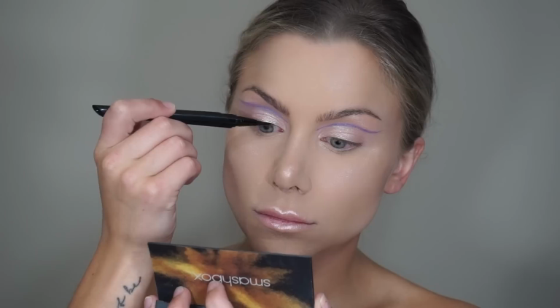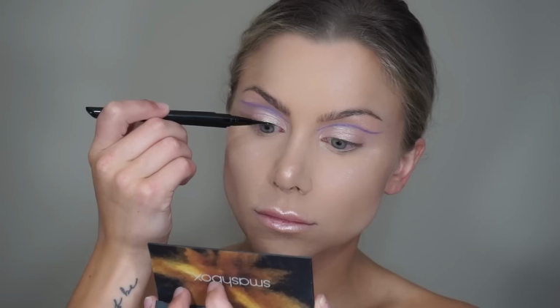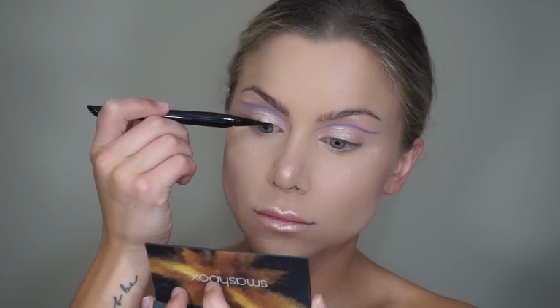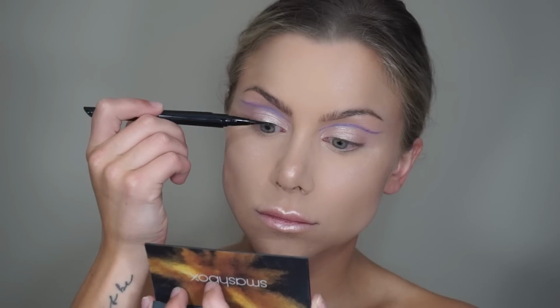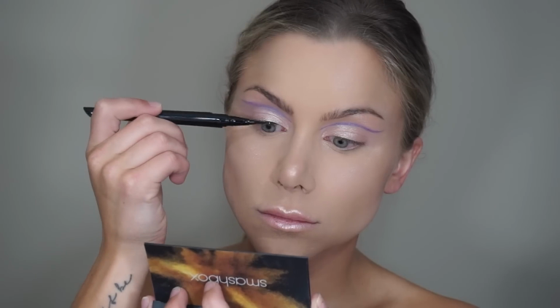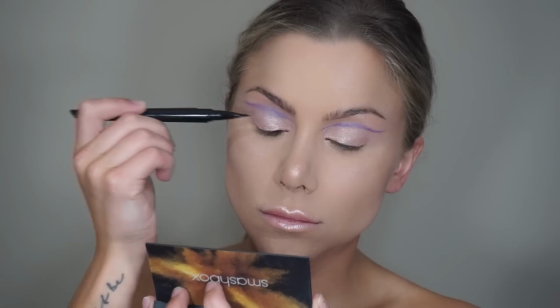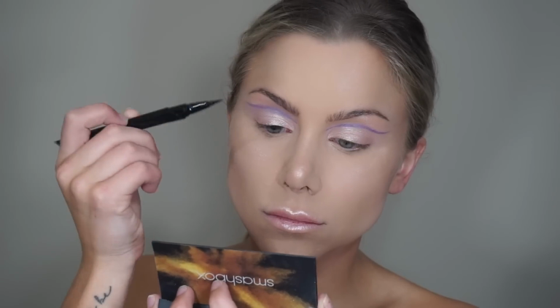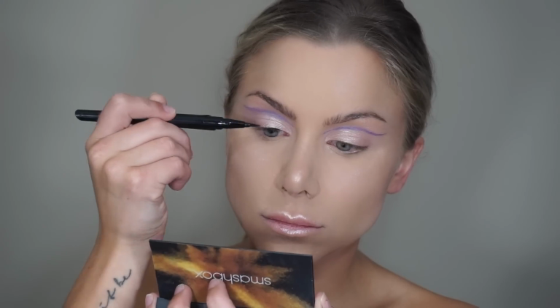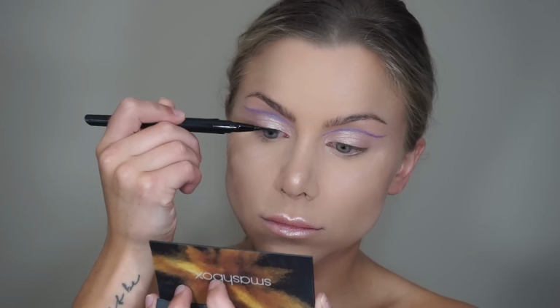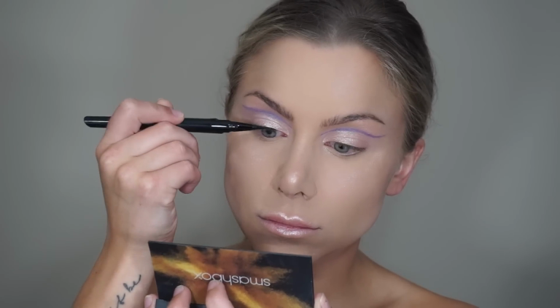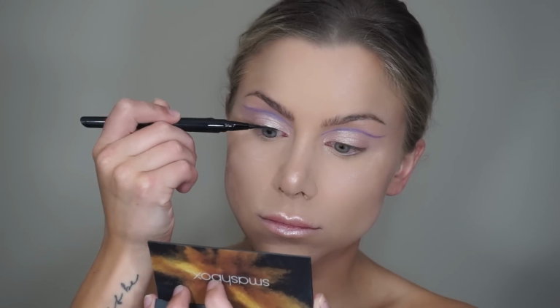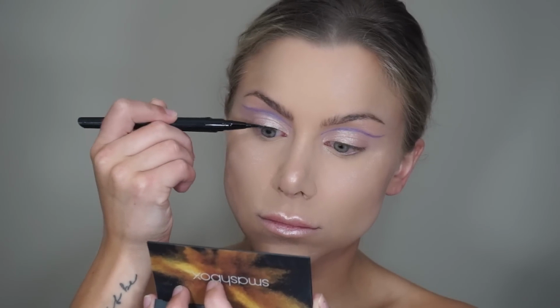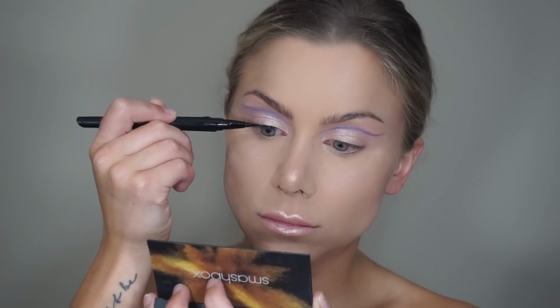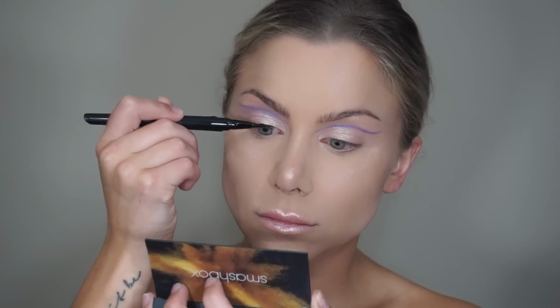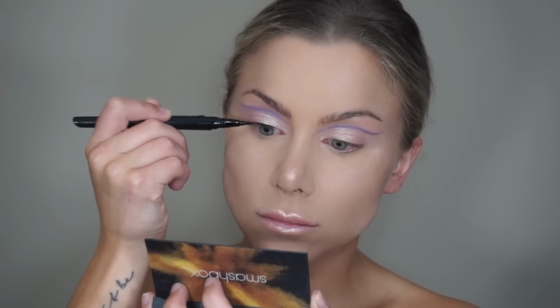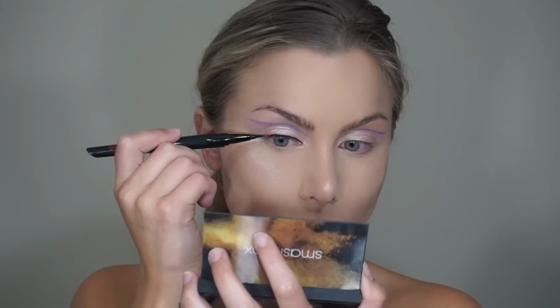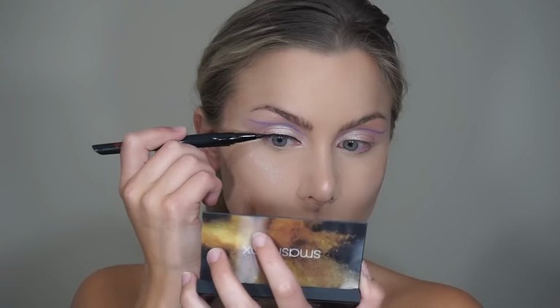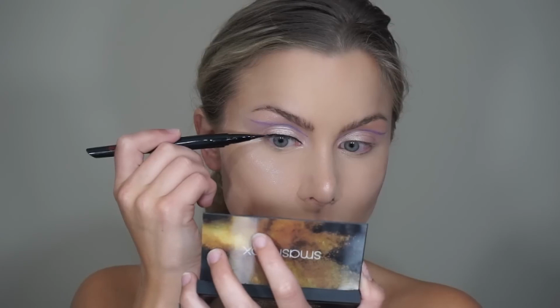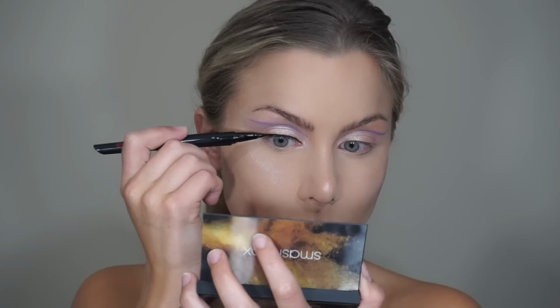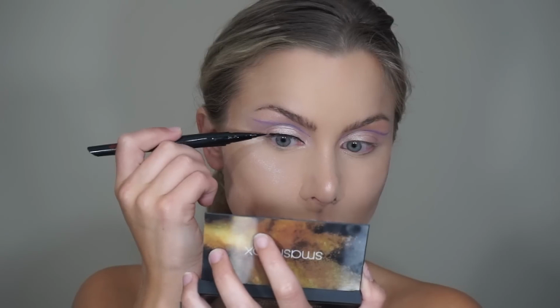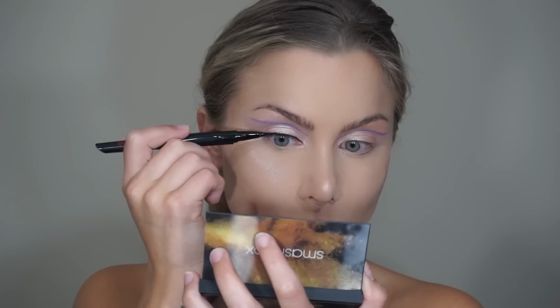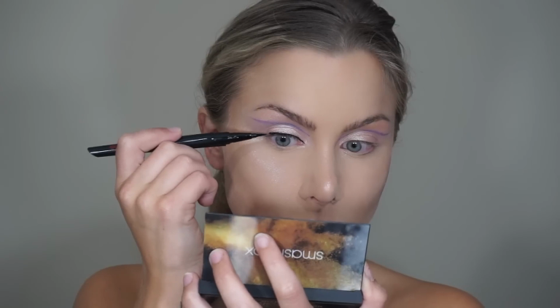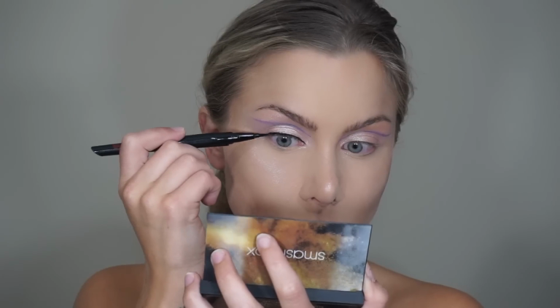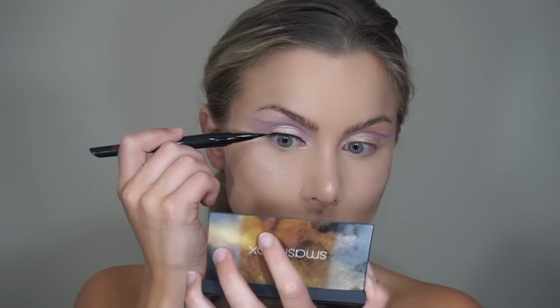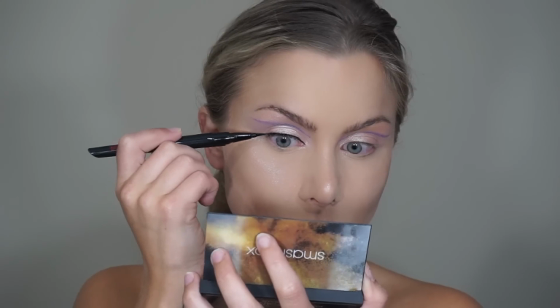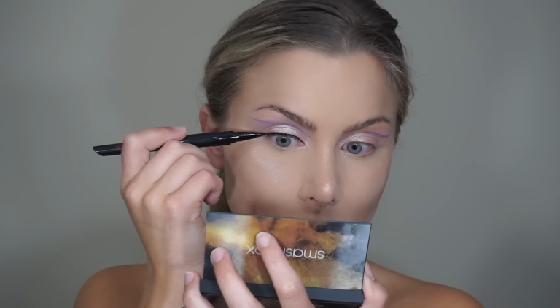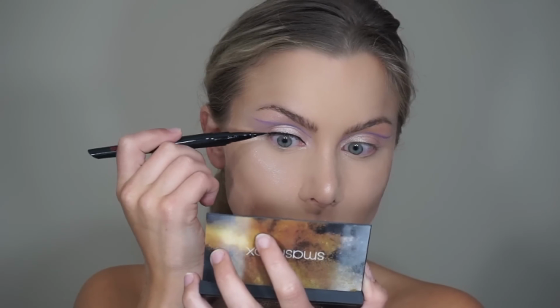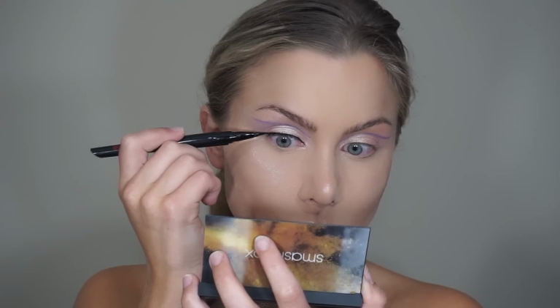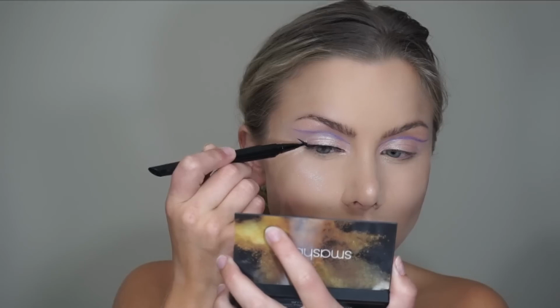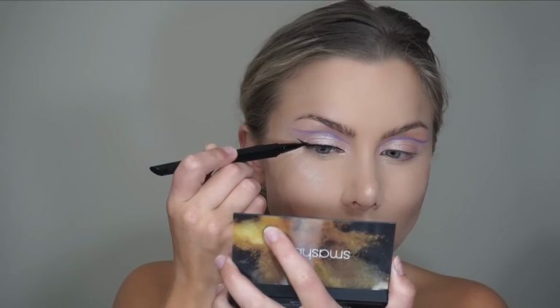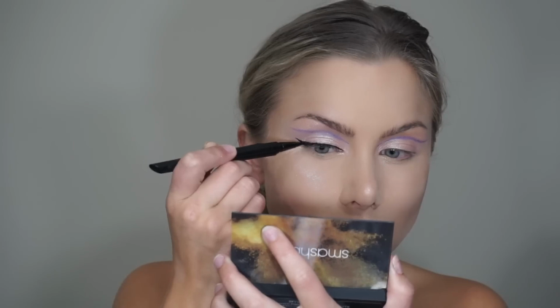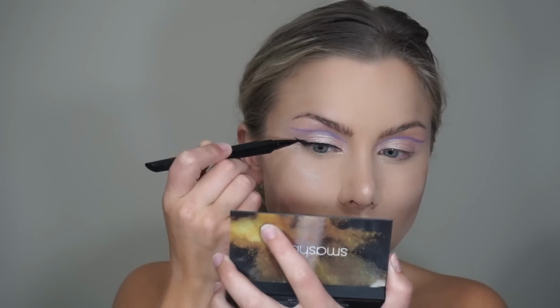For eyeliner I'm using my Smashbox Always On eyeliner, really hugging the lash line corner to corner and then winging out at the end.